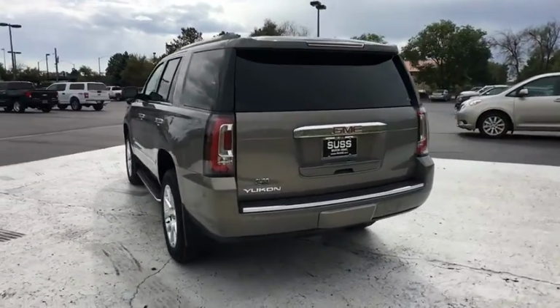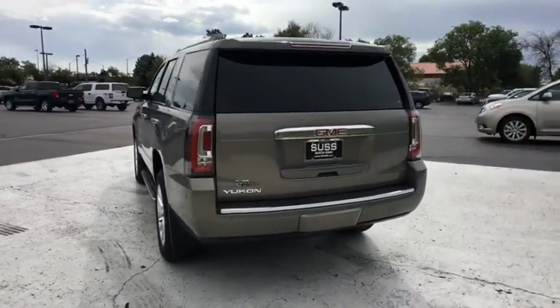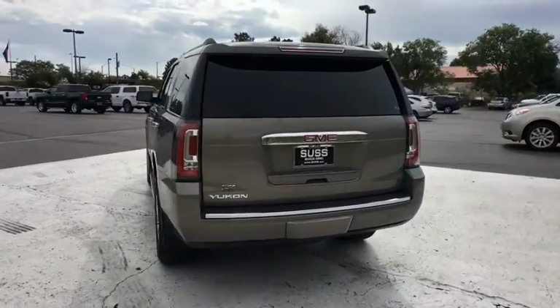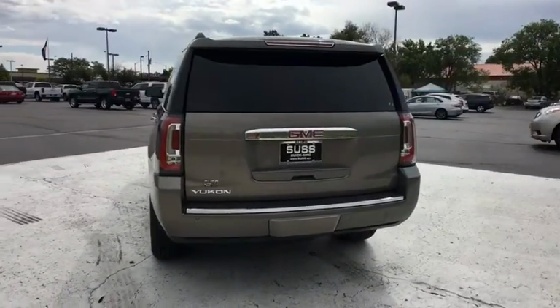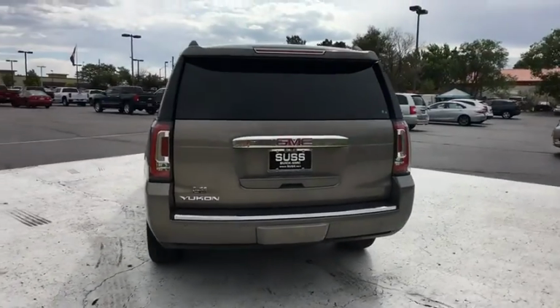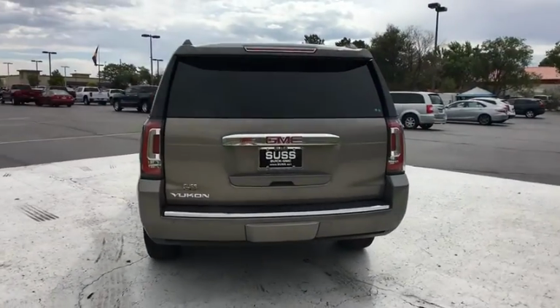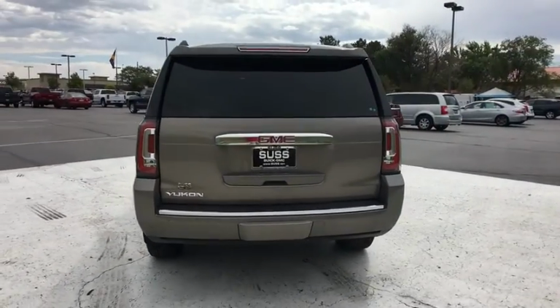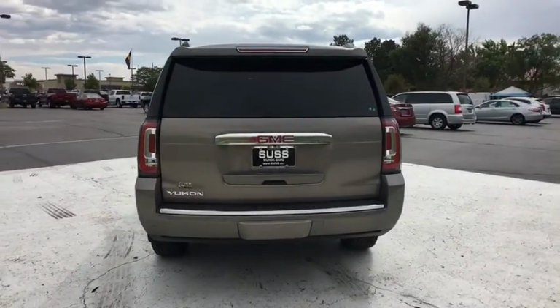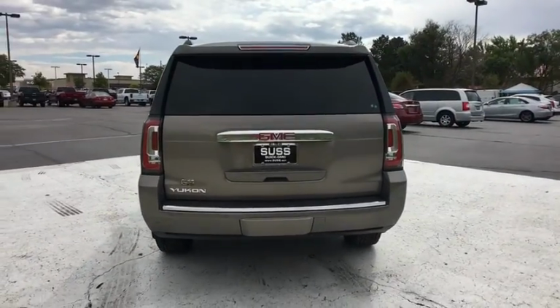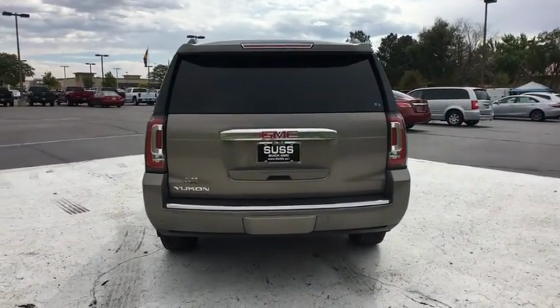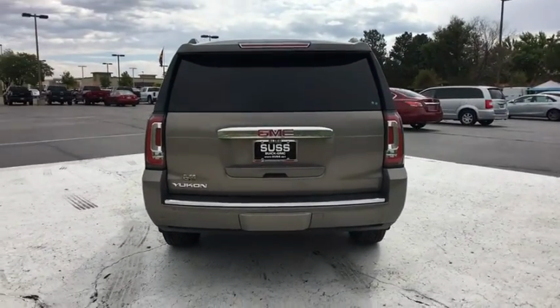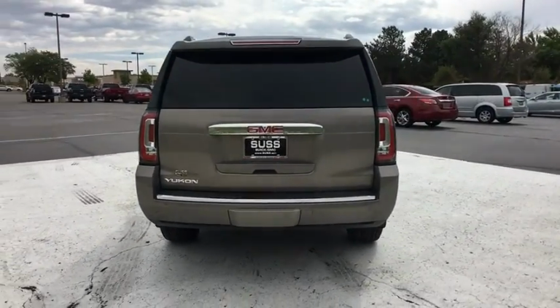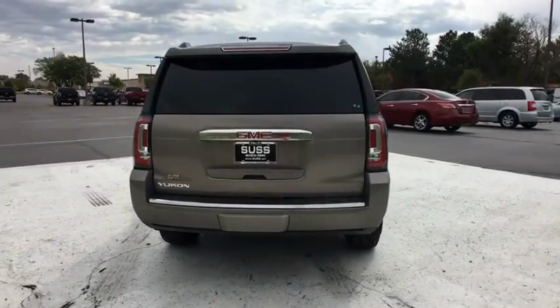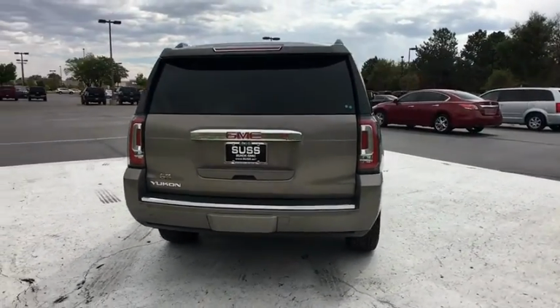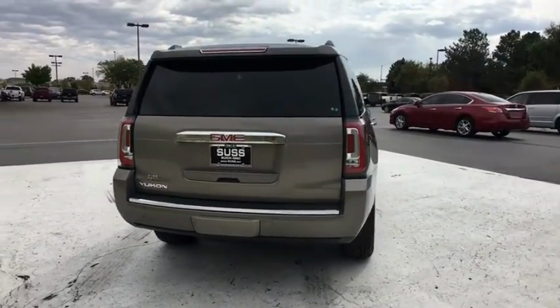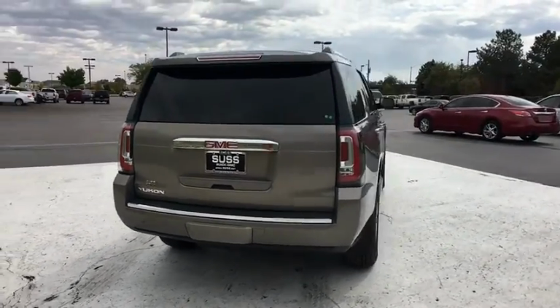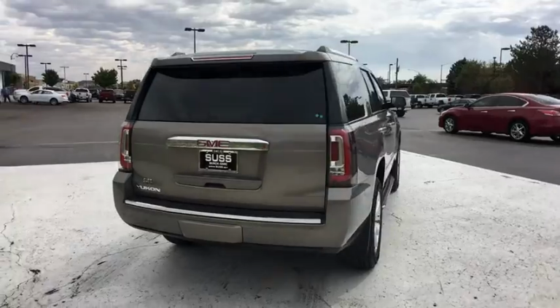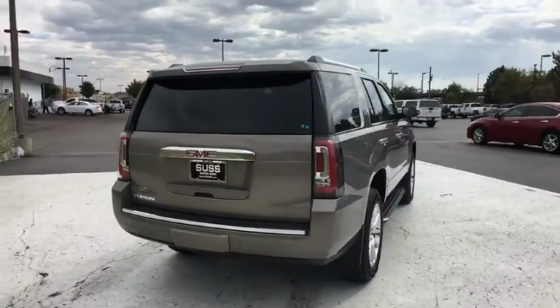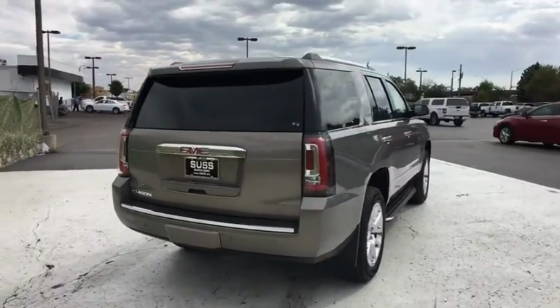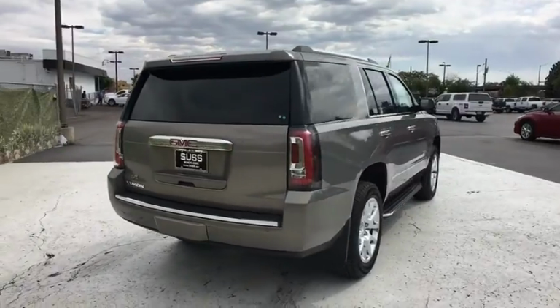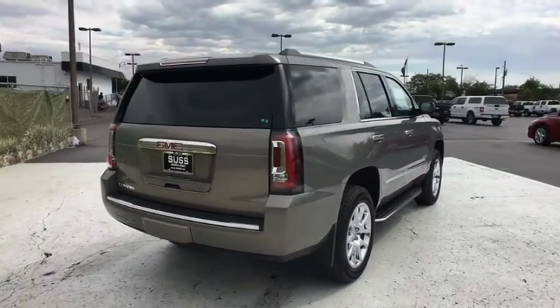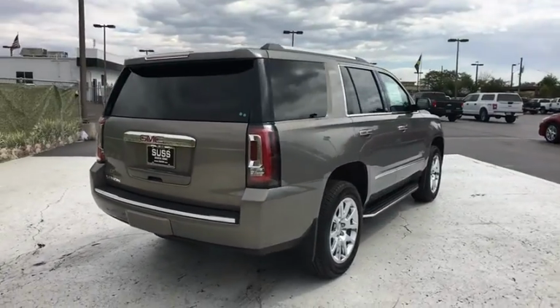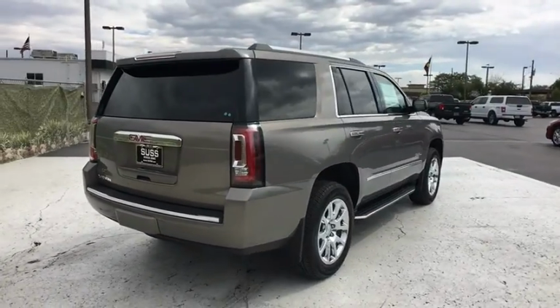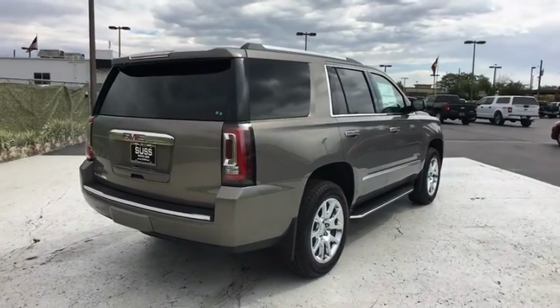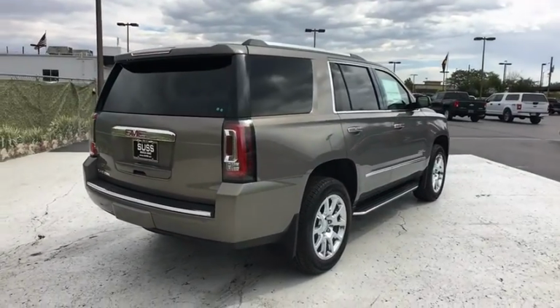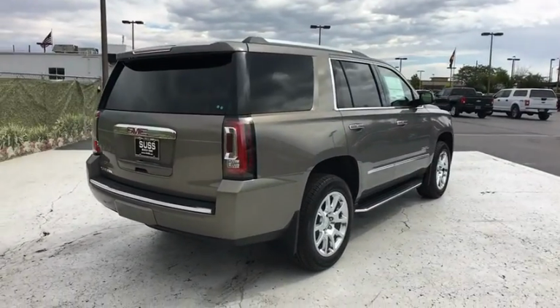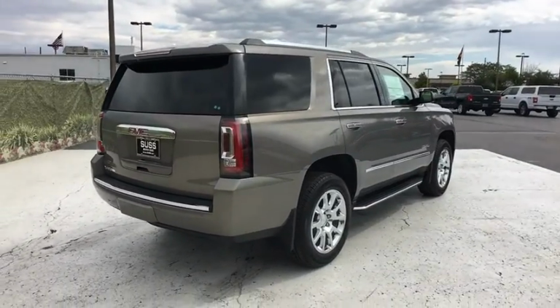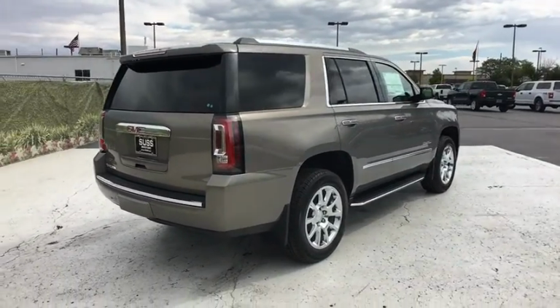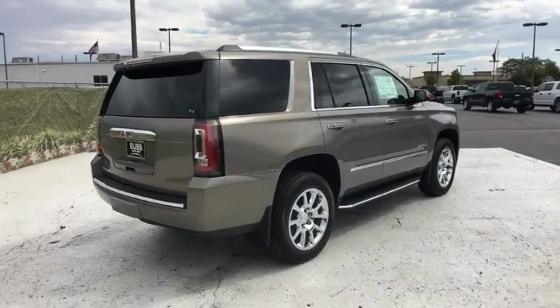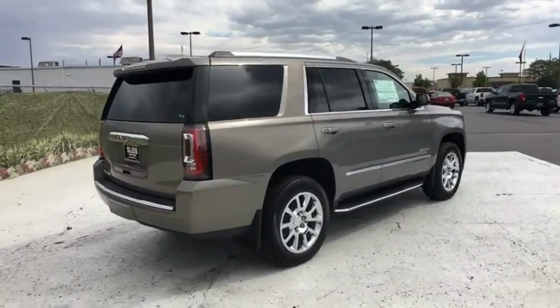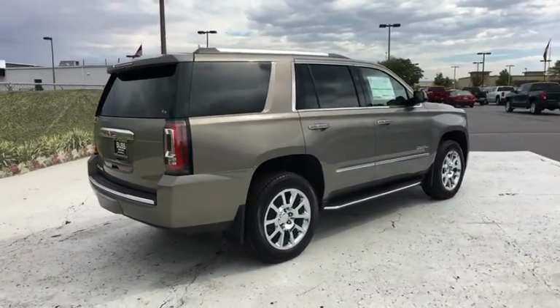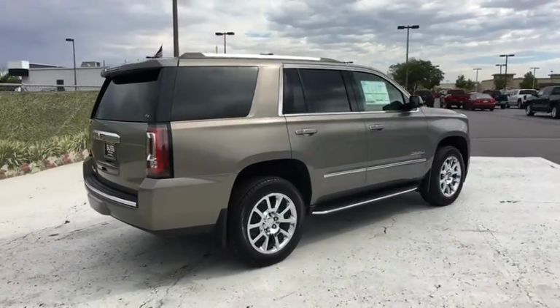Boasting a Vortec engine with active fuel management and flex fuel, Yukon is agile and capable.